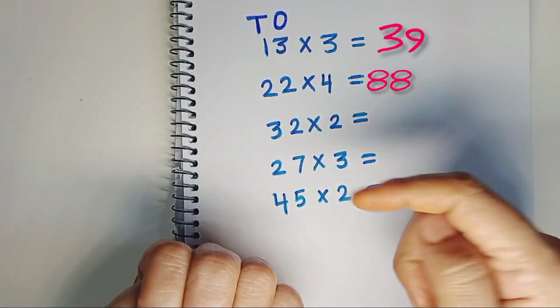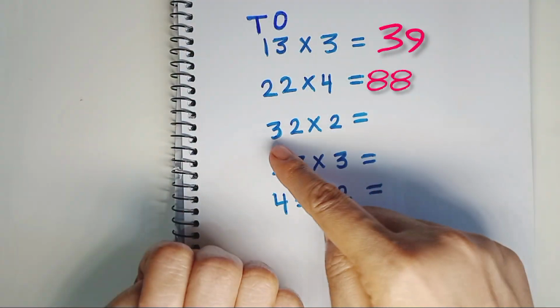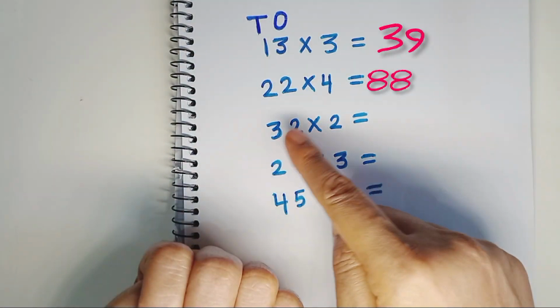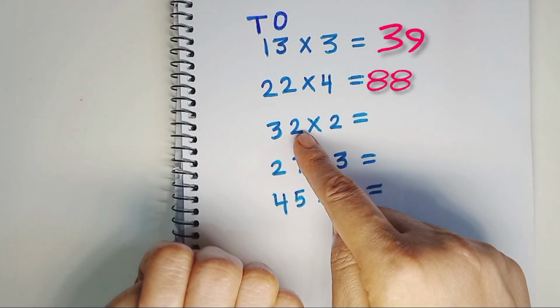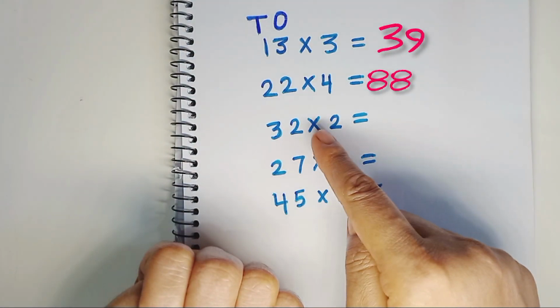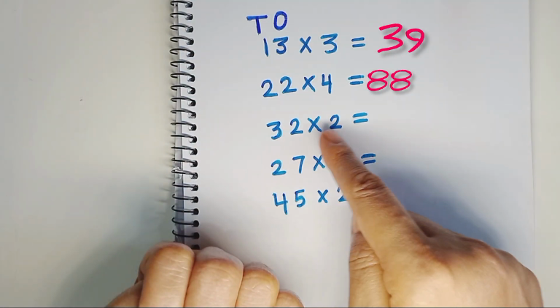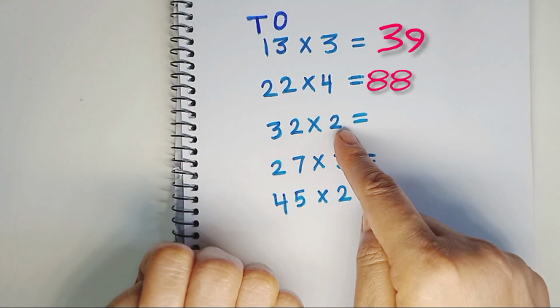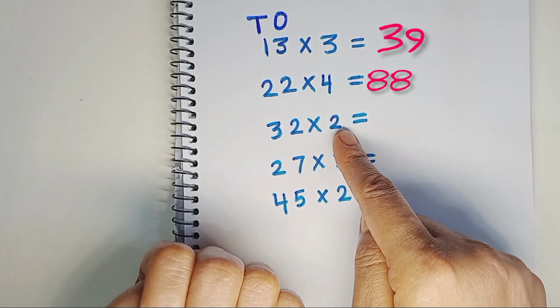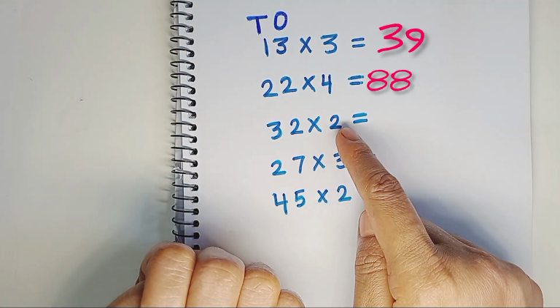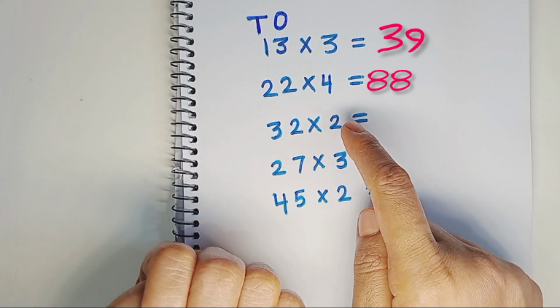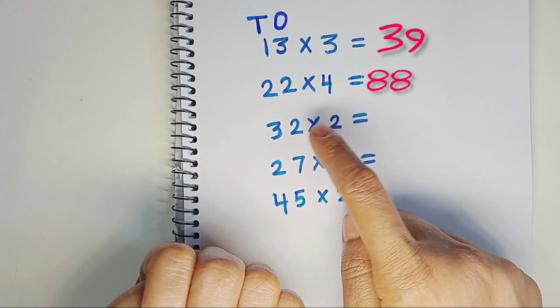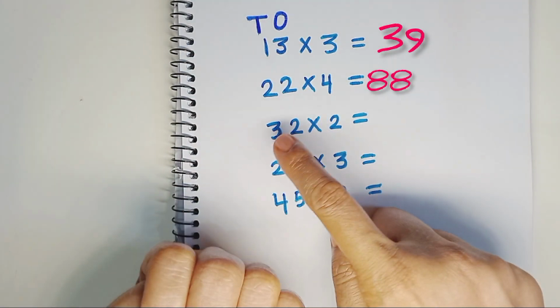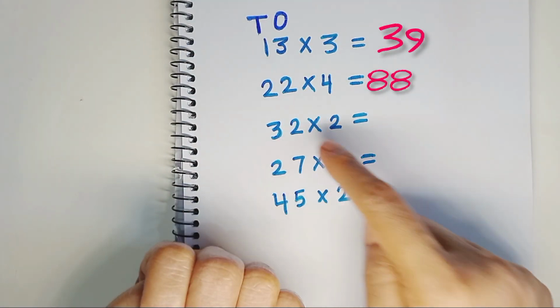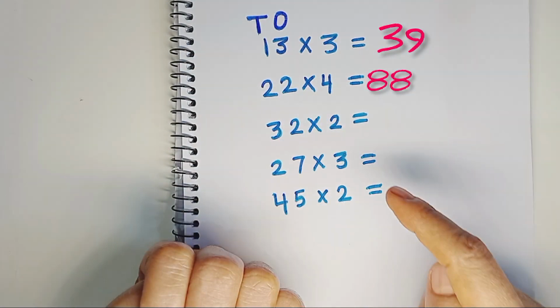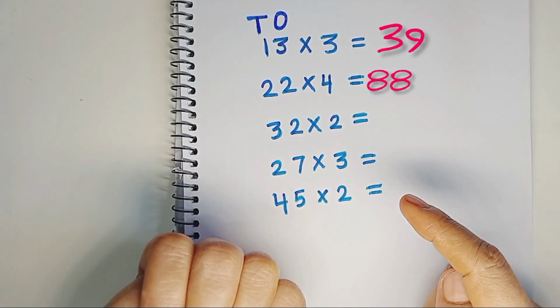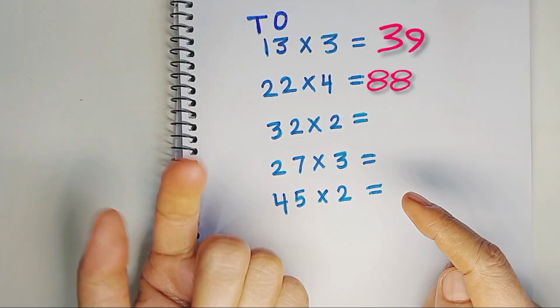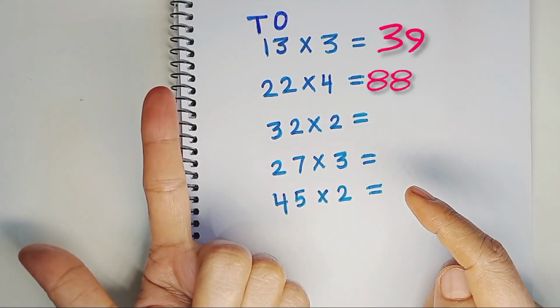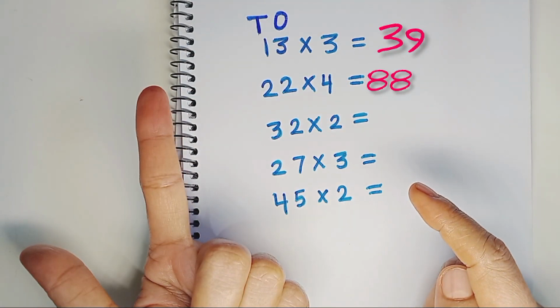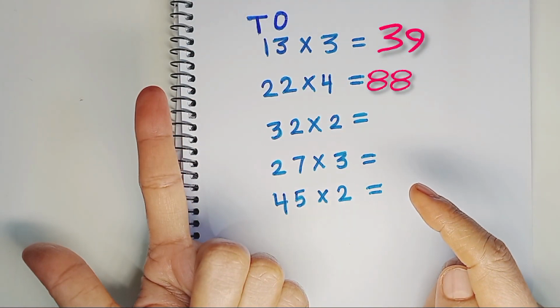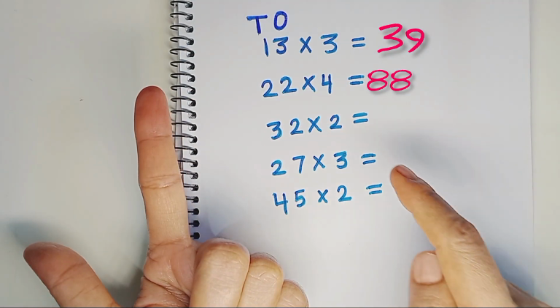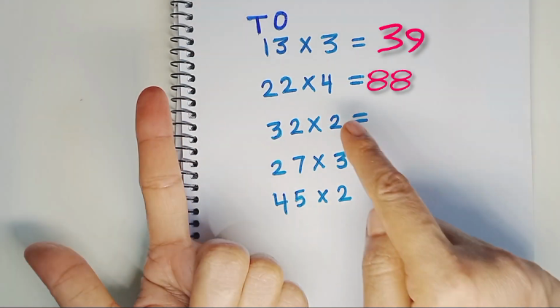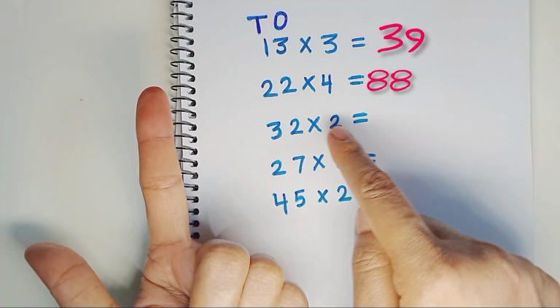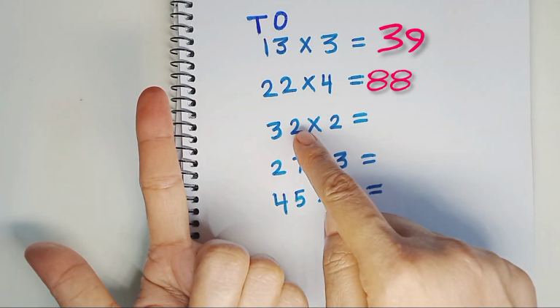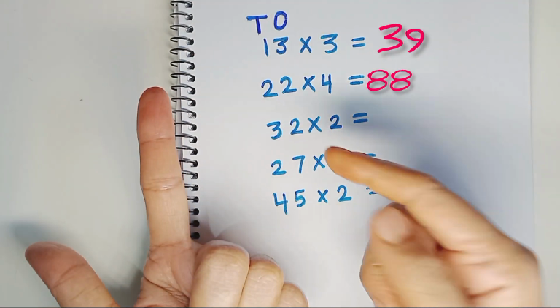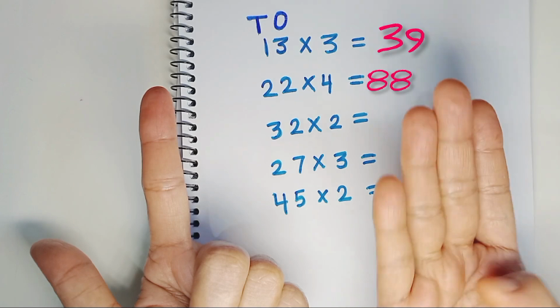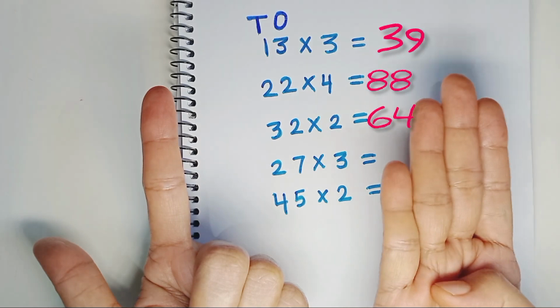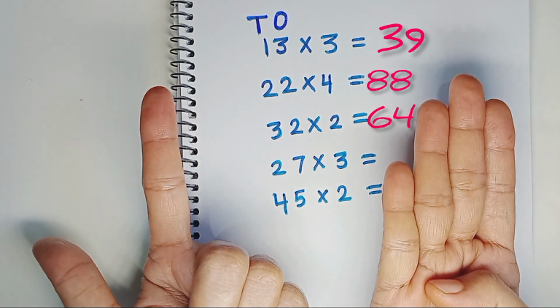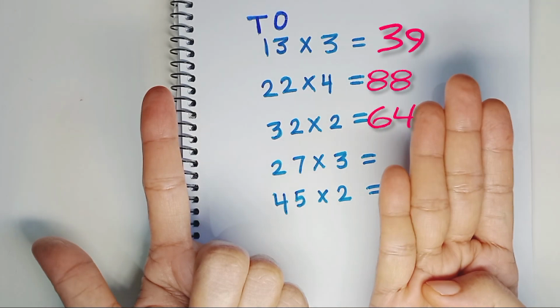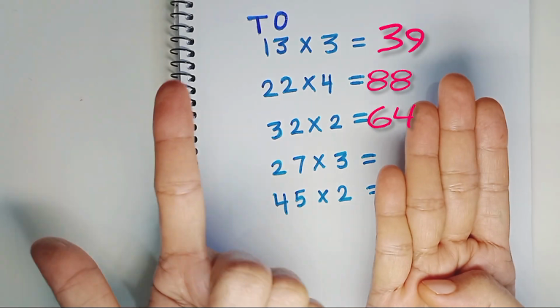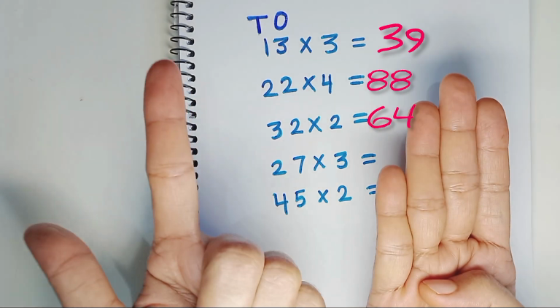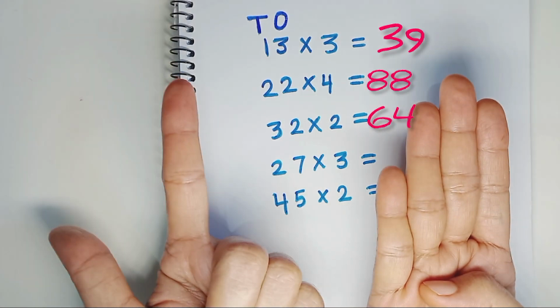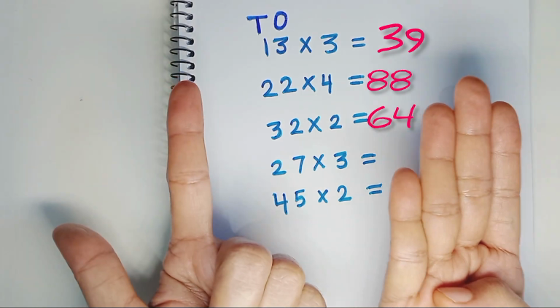32 times 2. 2 times 3 is 6. 2 times 2 is 4. The answer is 64.